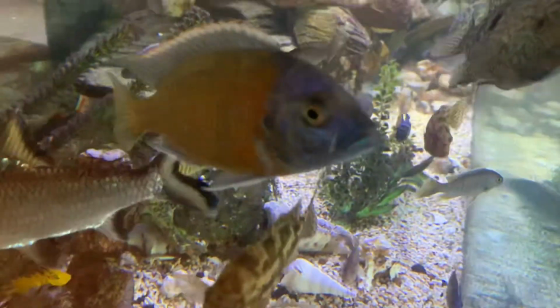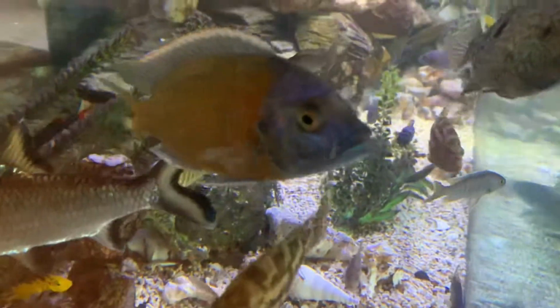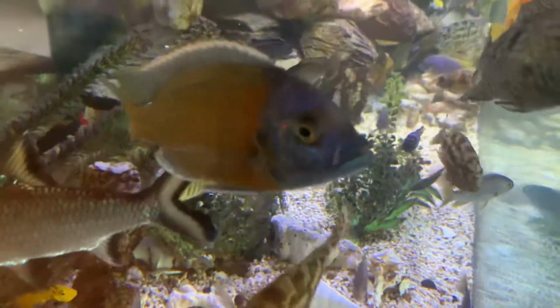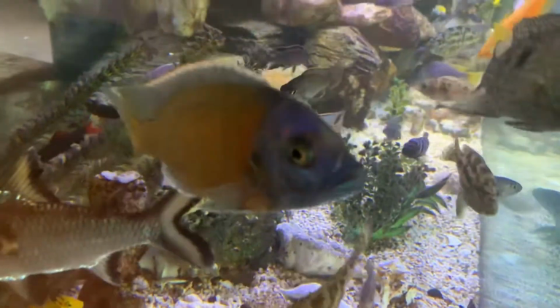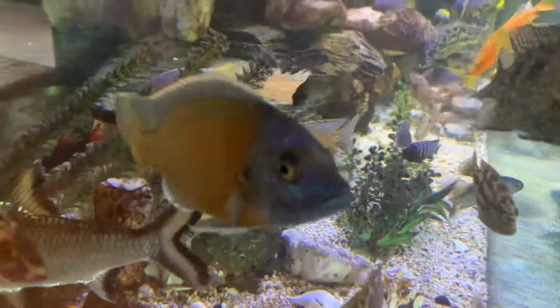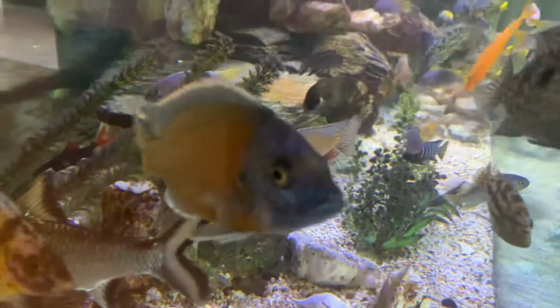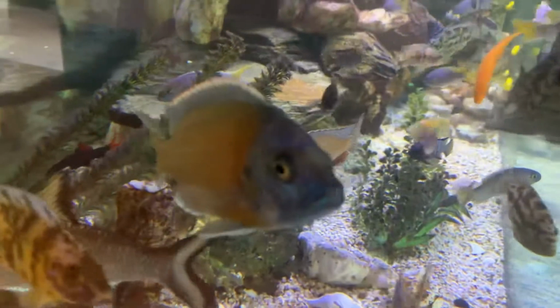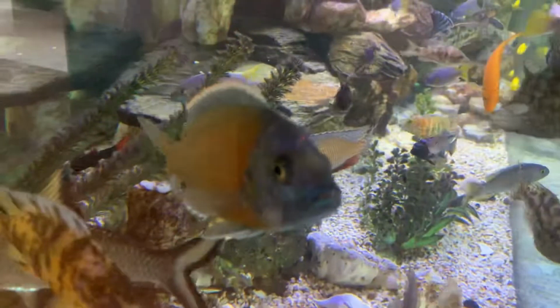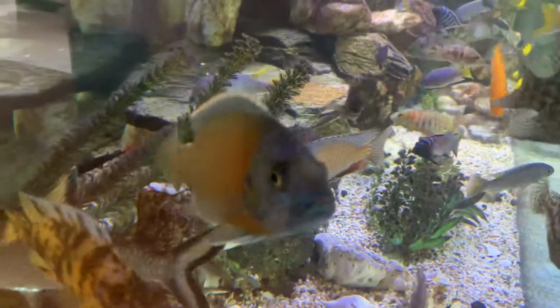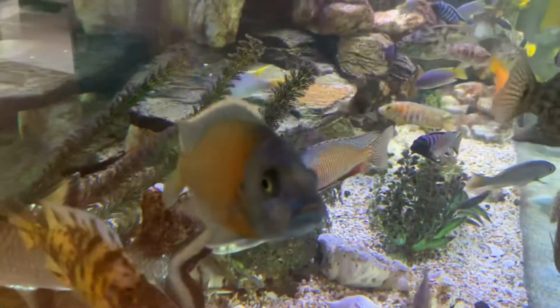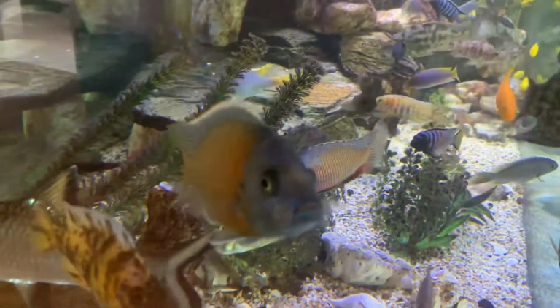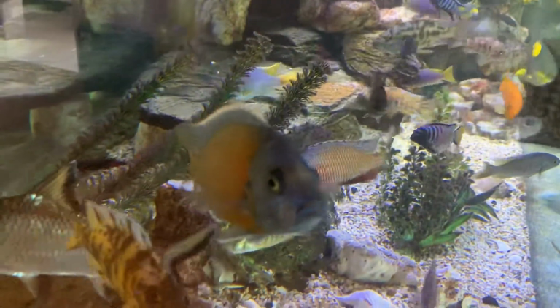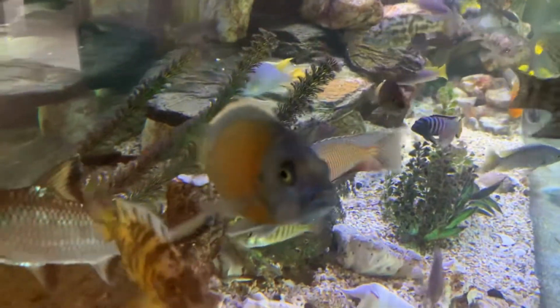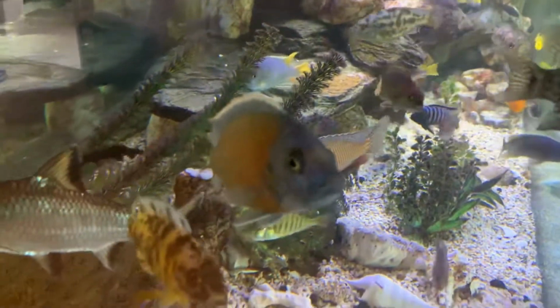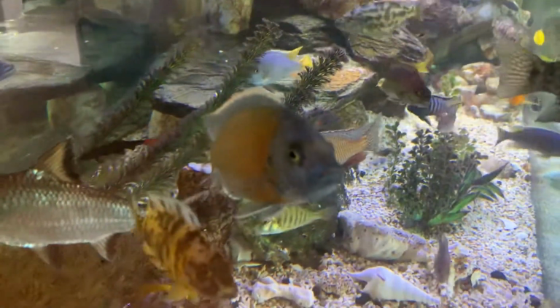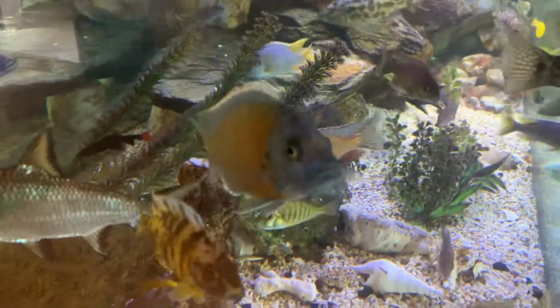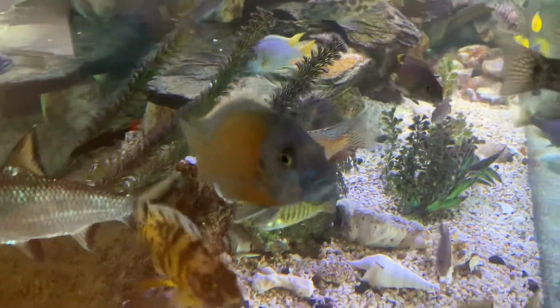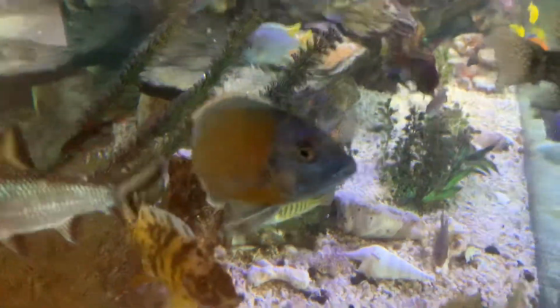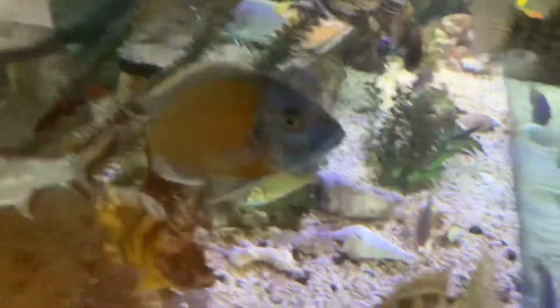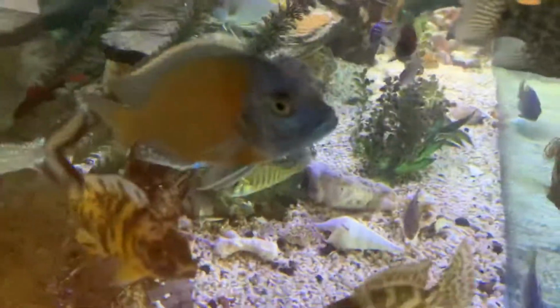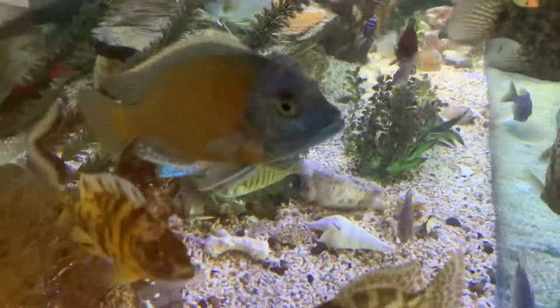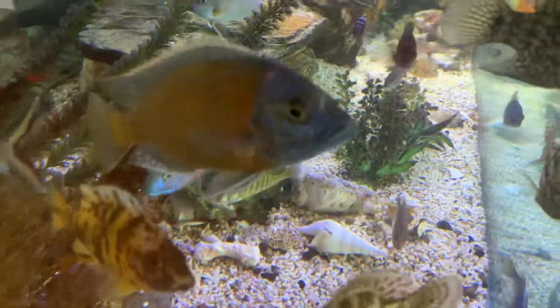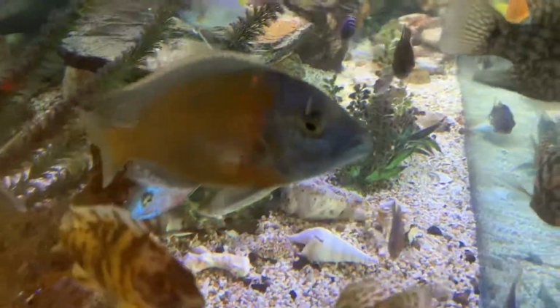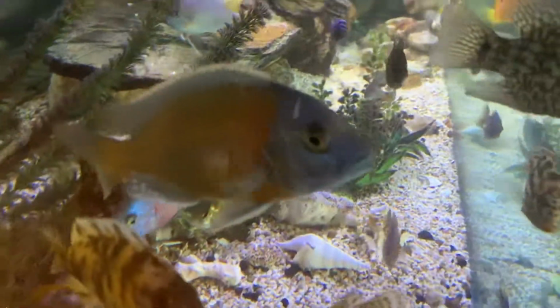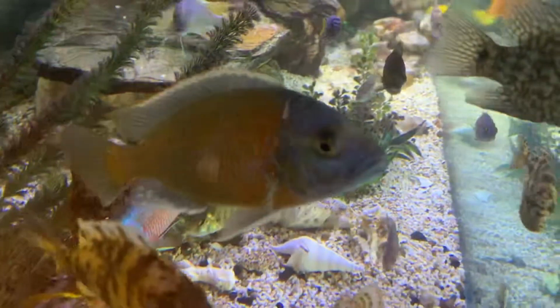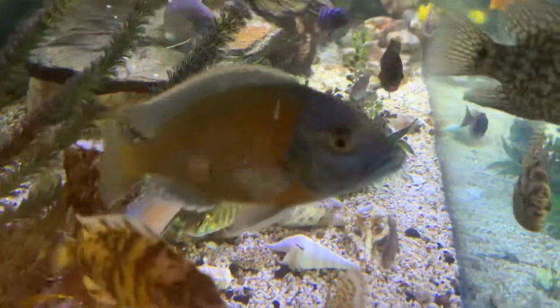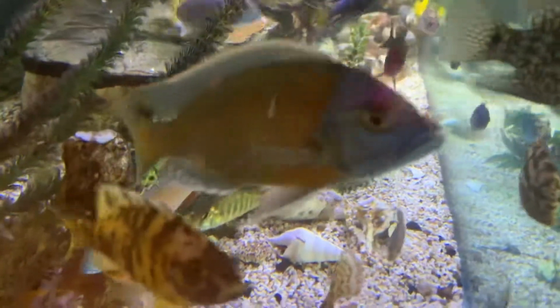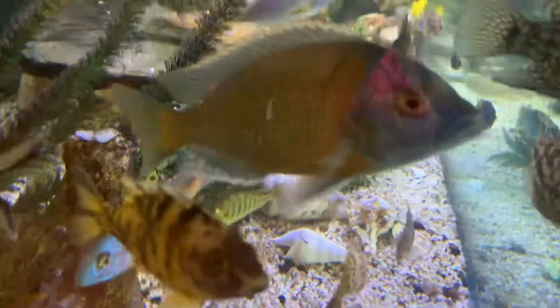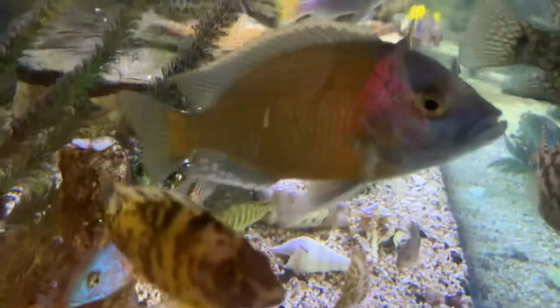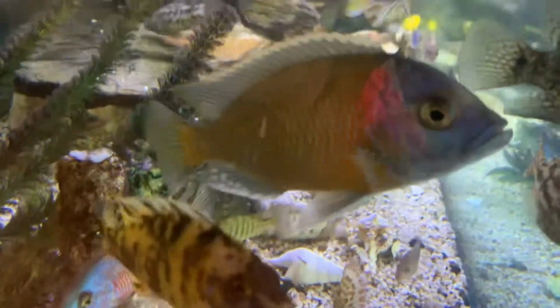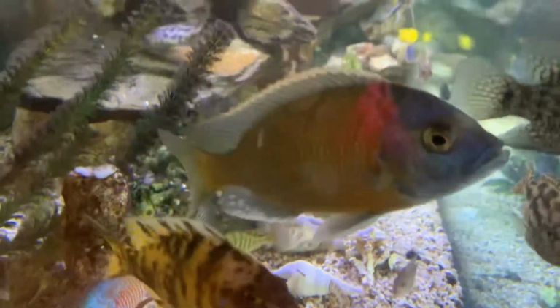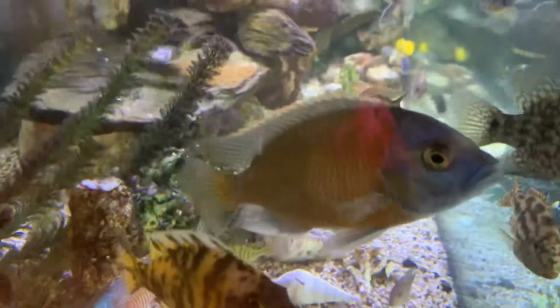This one's sort of a sub-adult. It should get putting on a decent size but they get much larger than this.